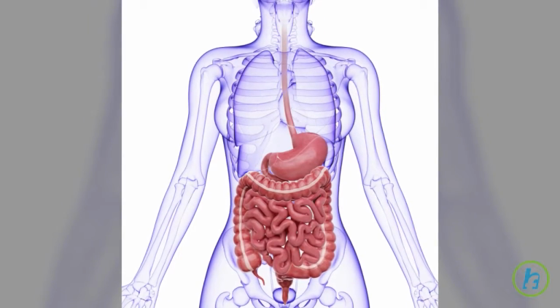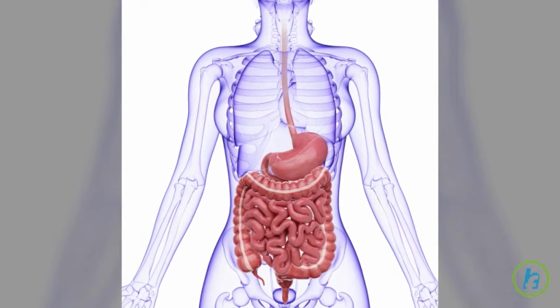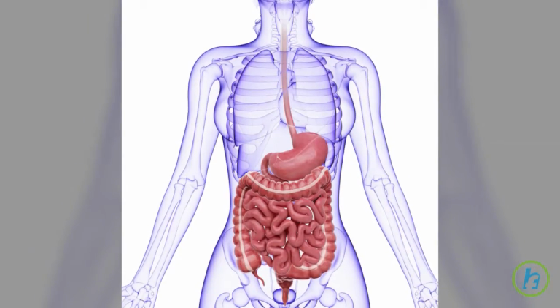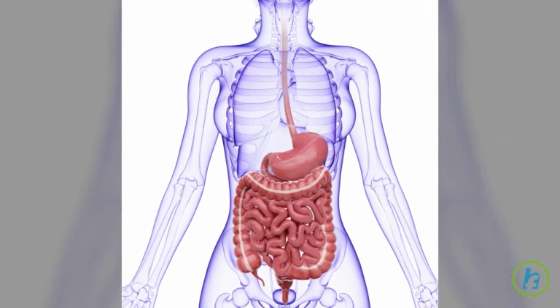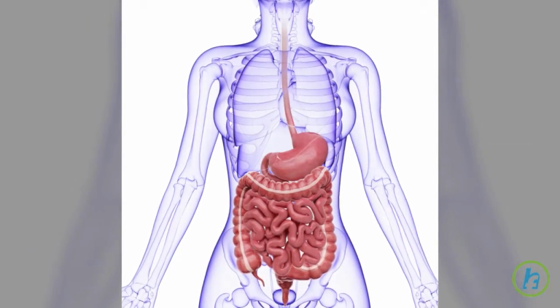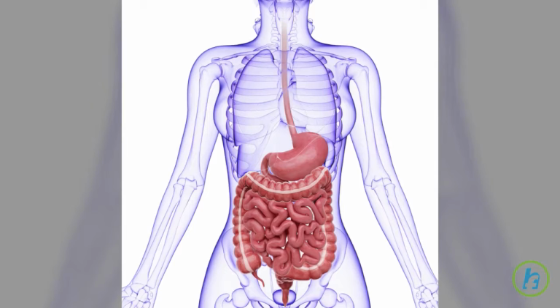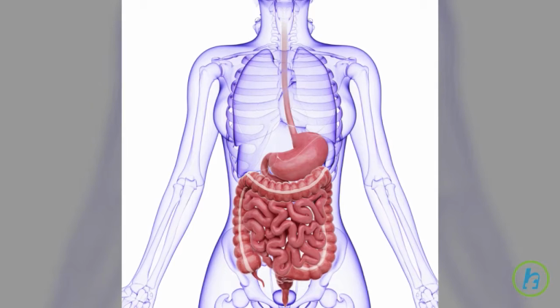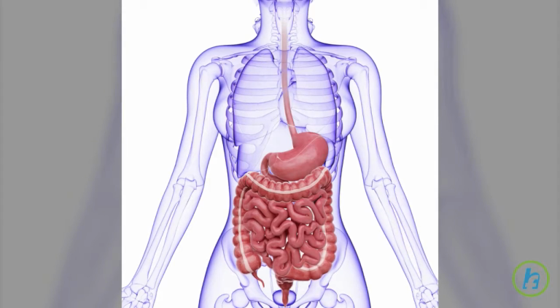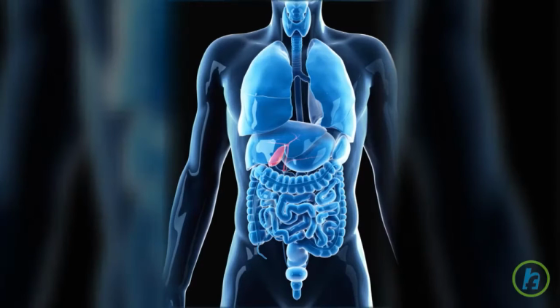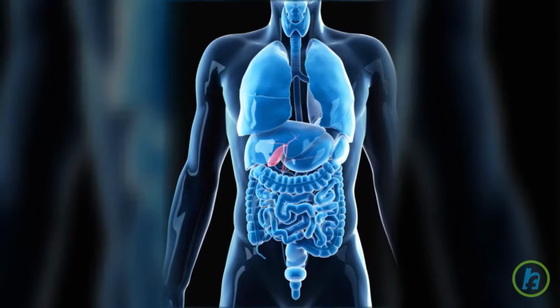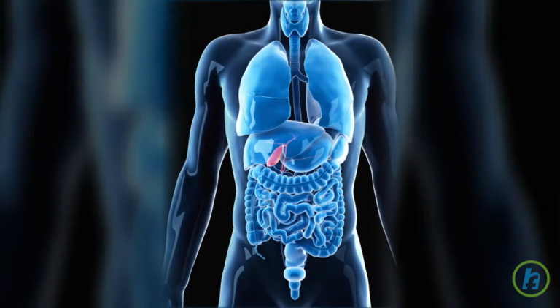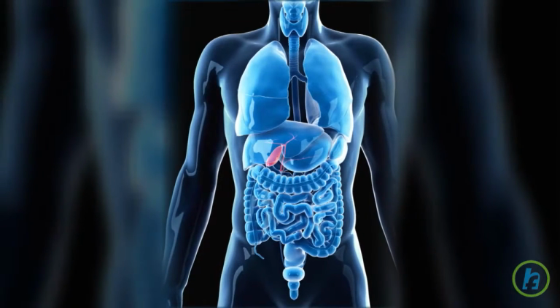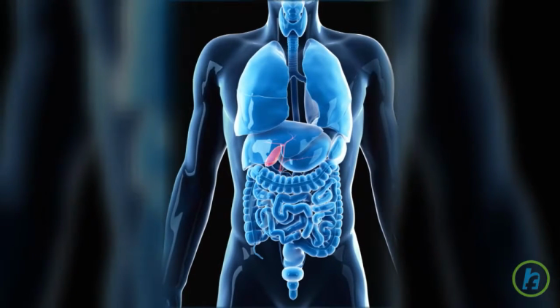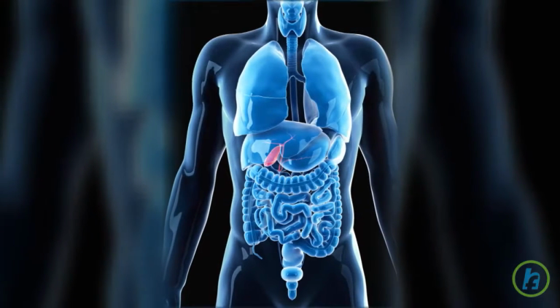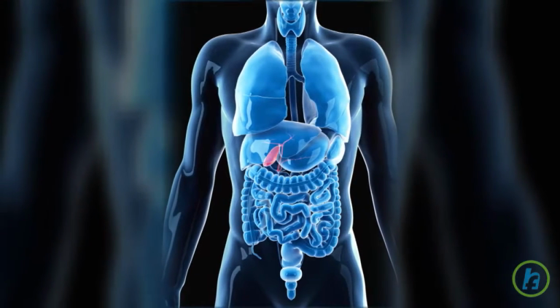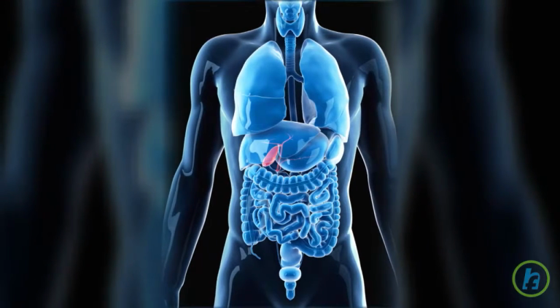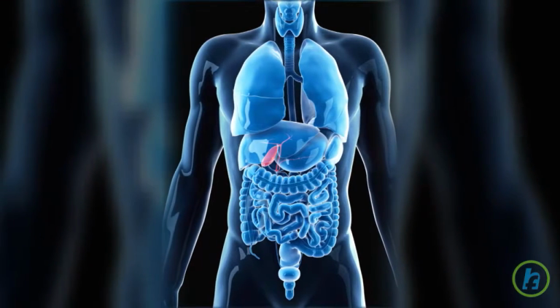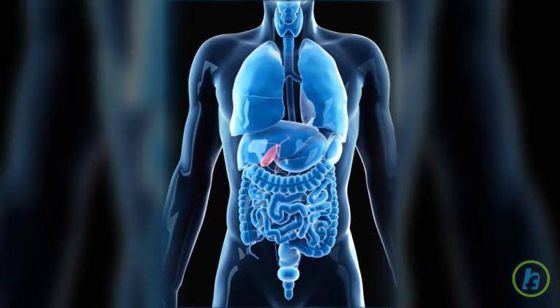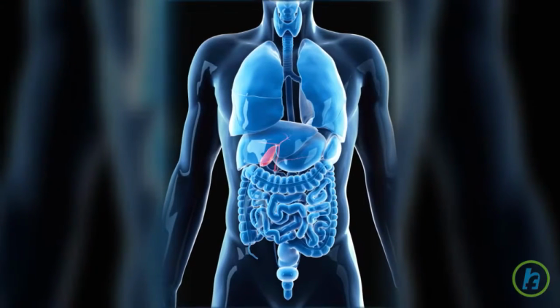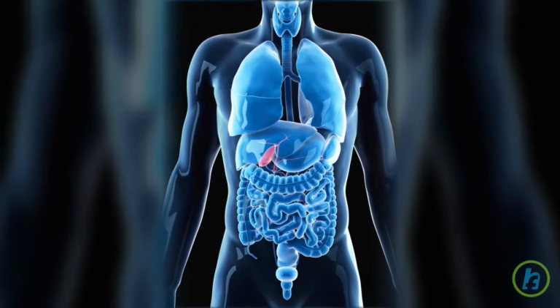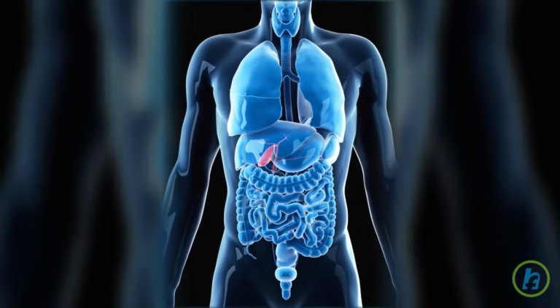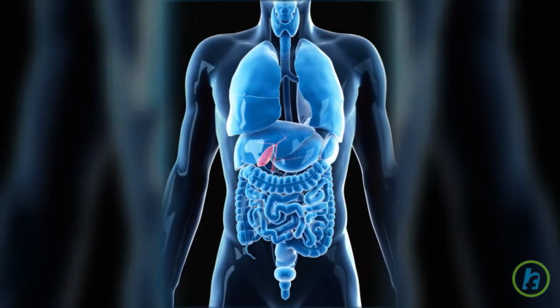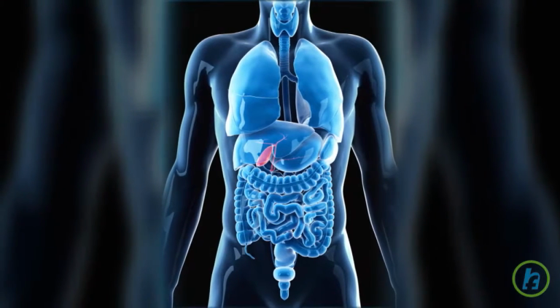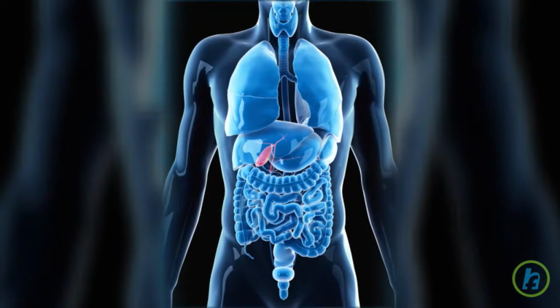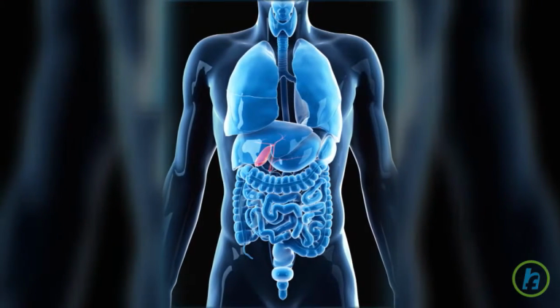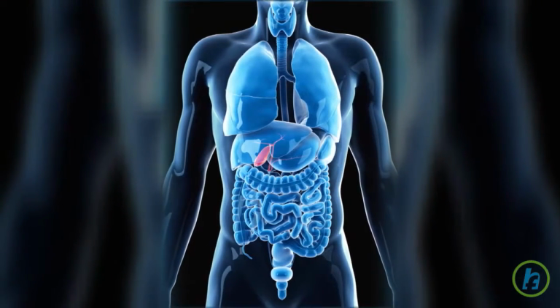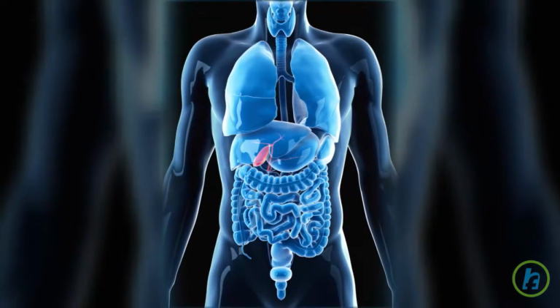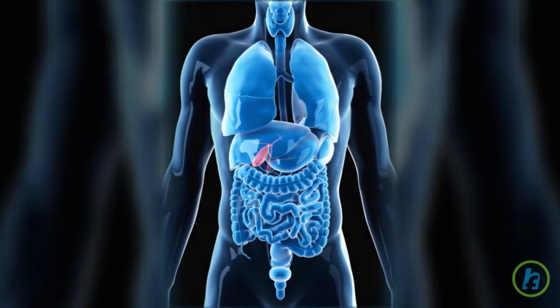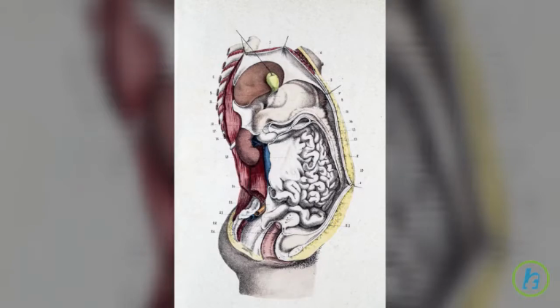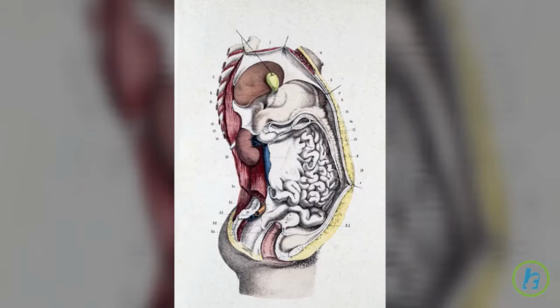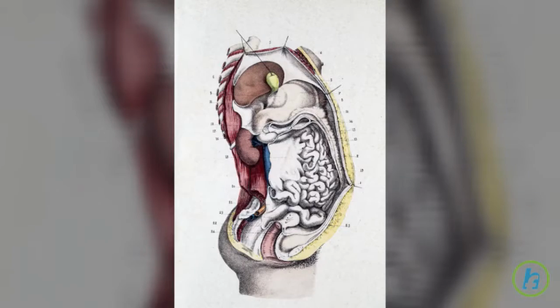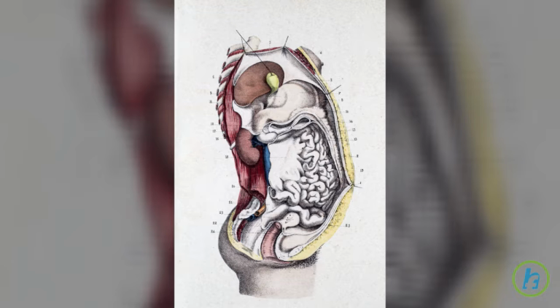Bile is composed of a combination of elements such as water, cholesterol, fats, bile salts, and bilirubin.